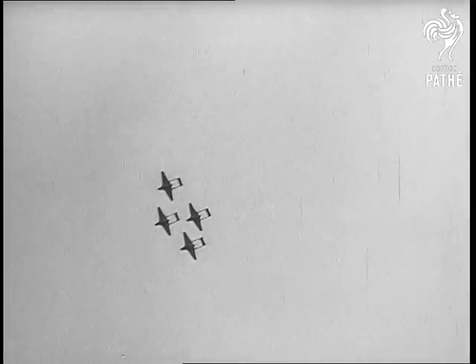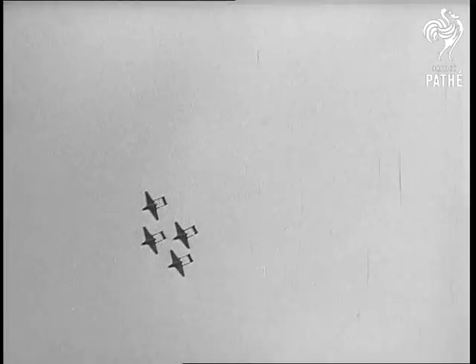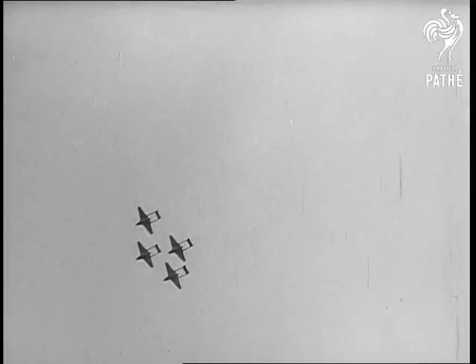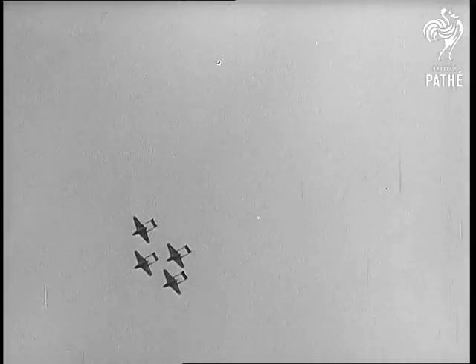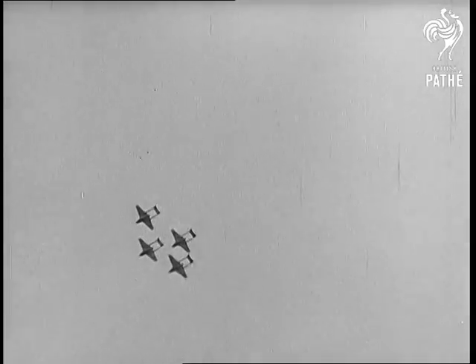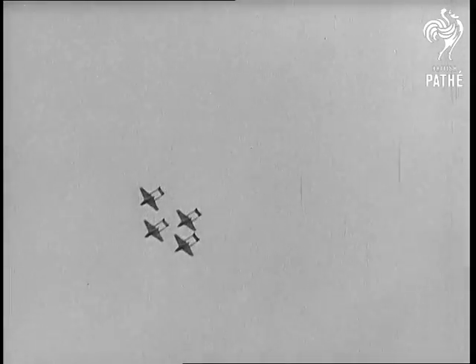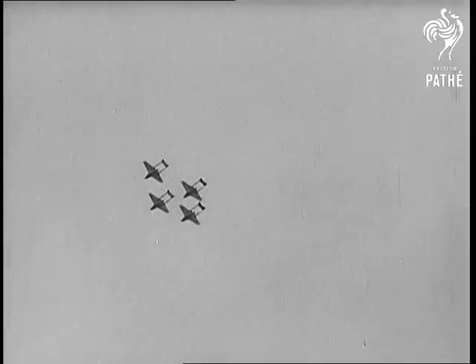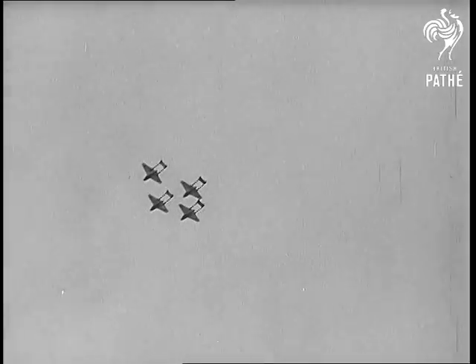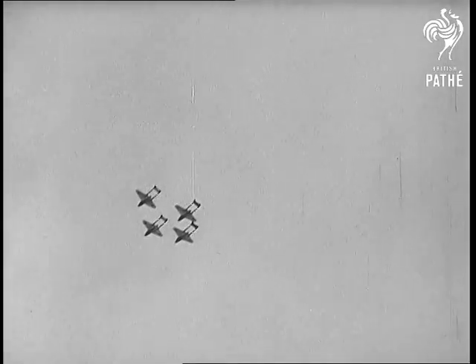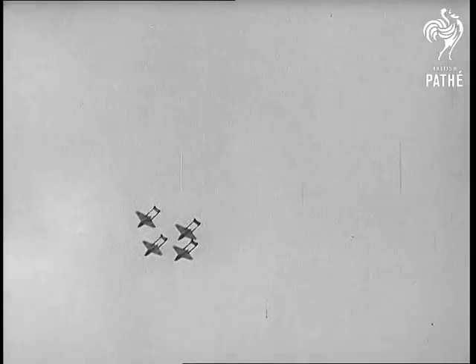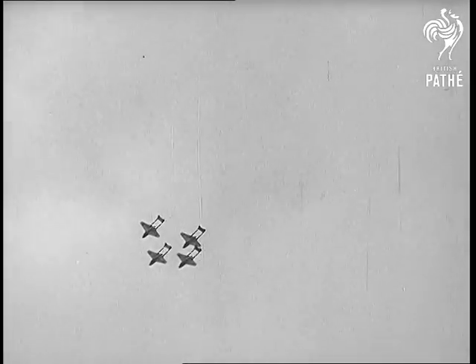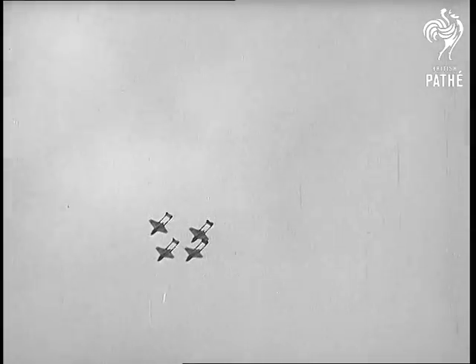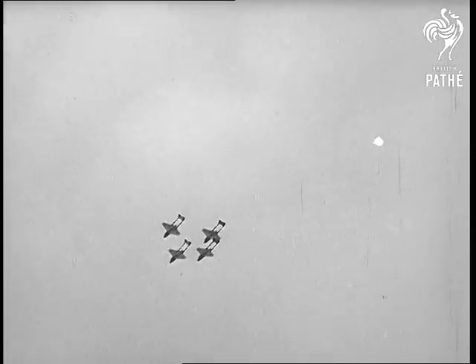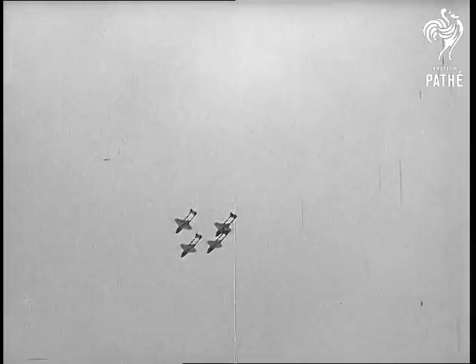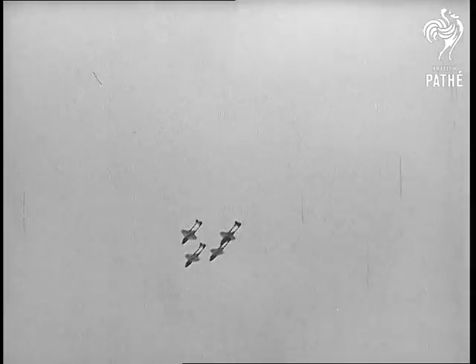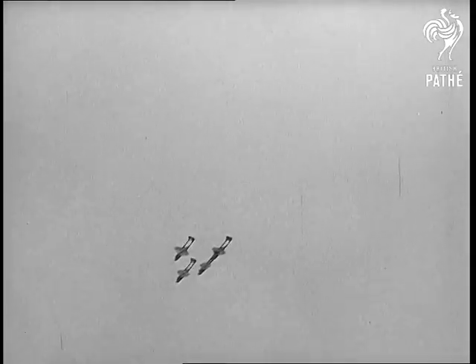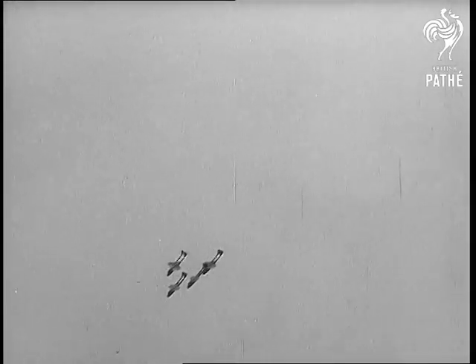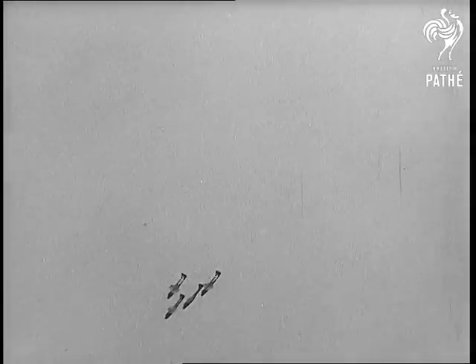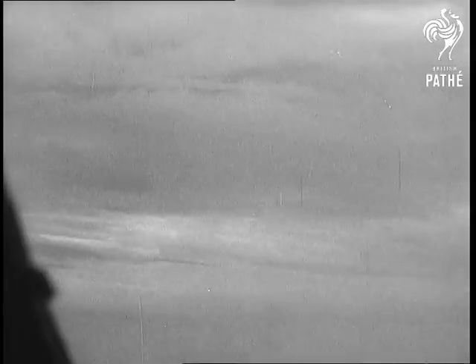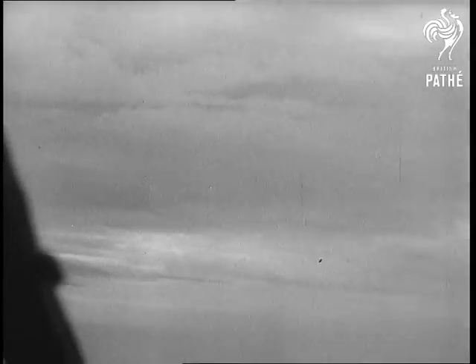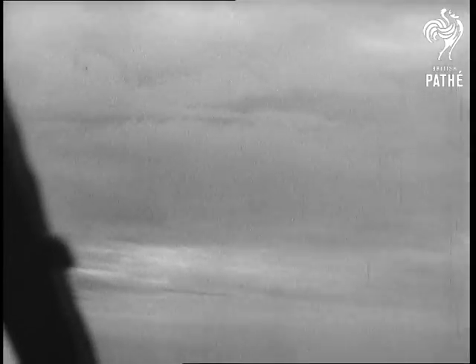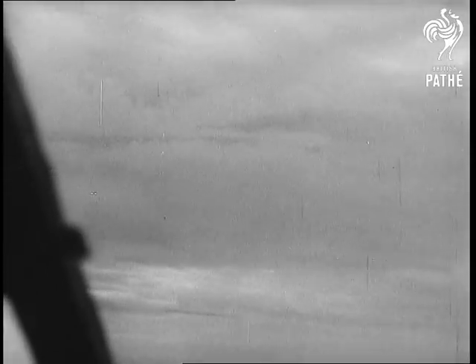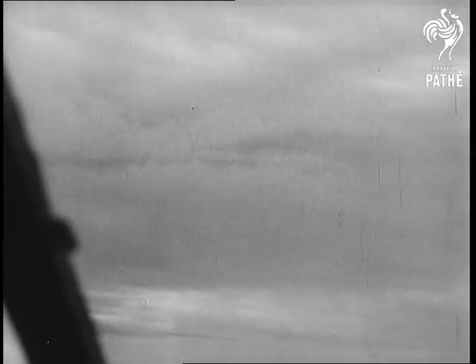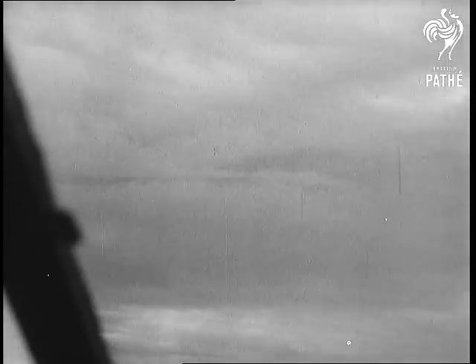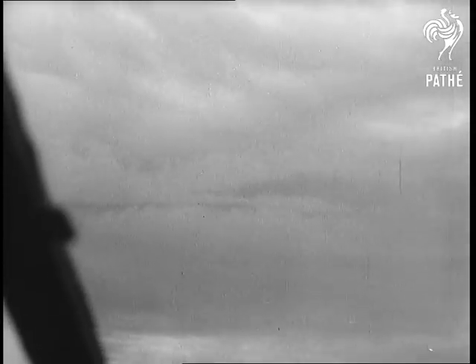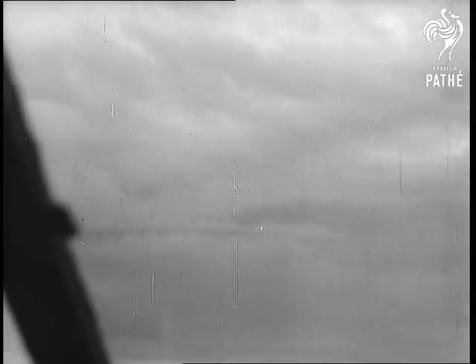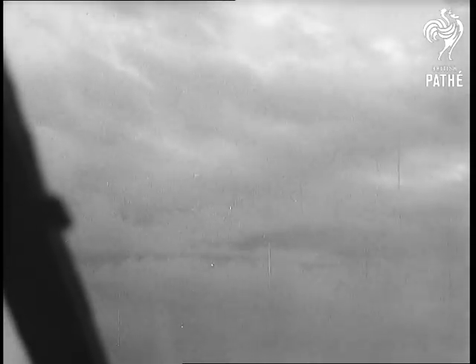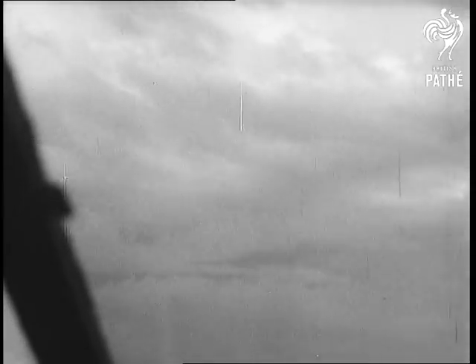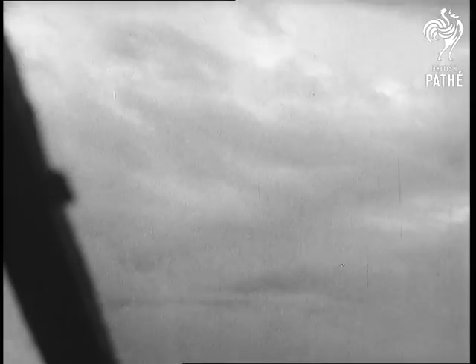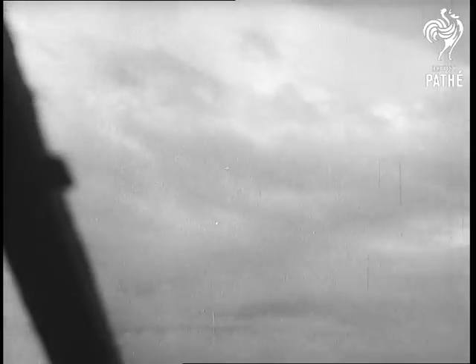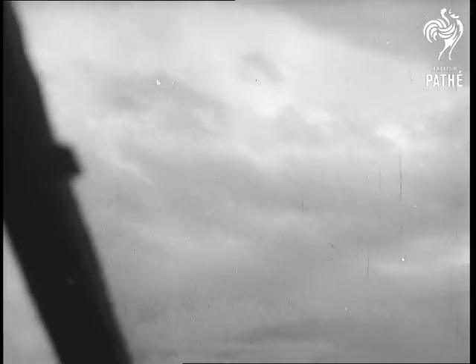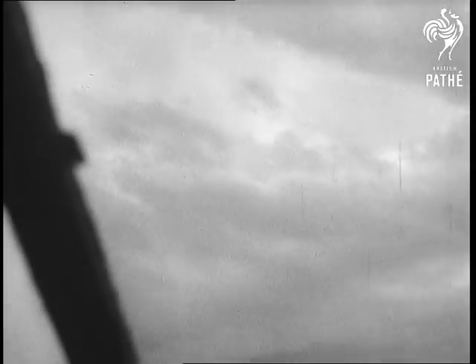A formation of de Havilland Vampires gives a demonstration of perfect controlled flying with jet aircraft.